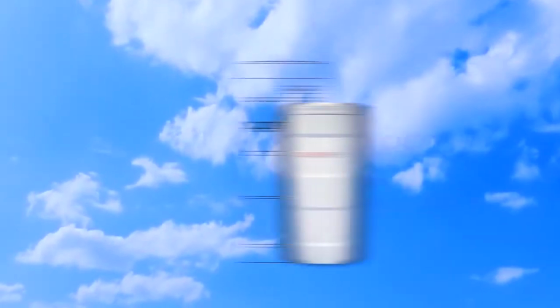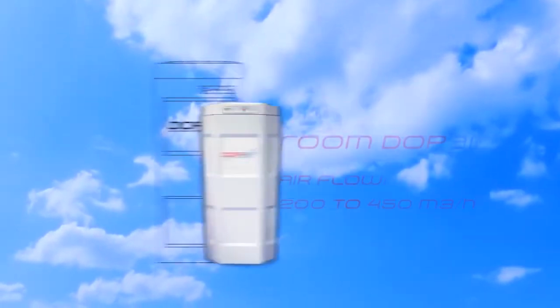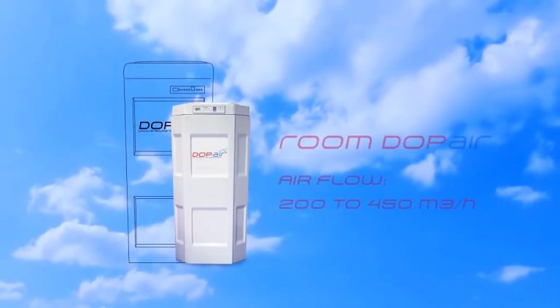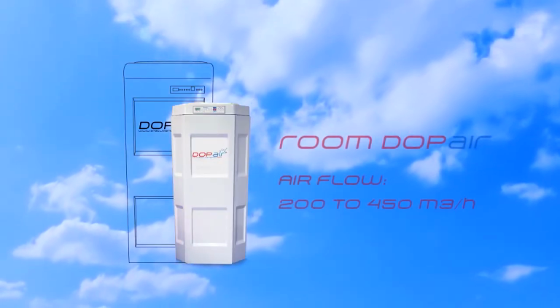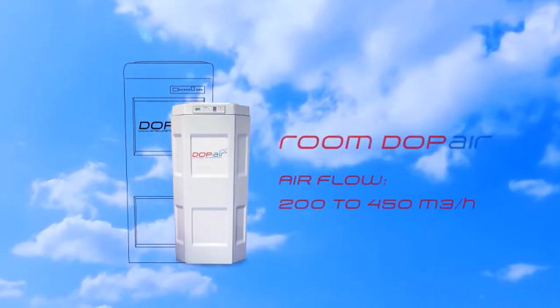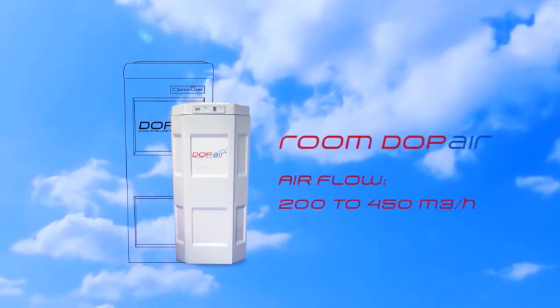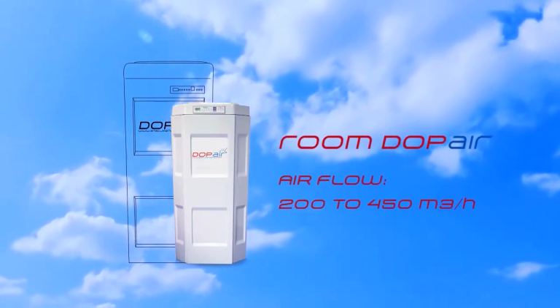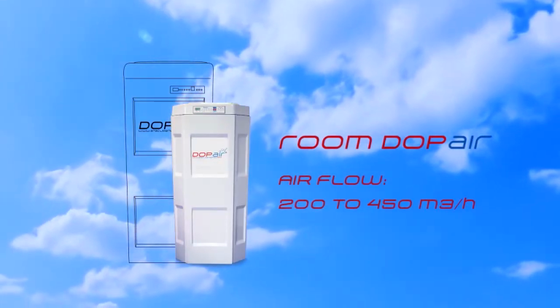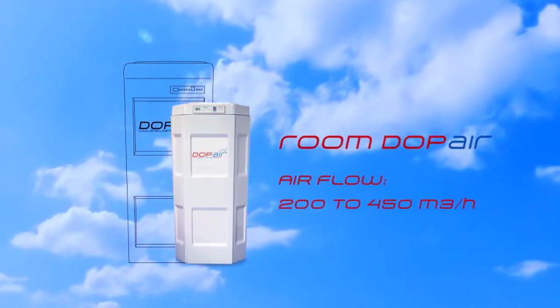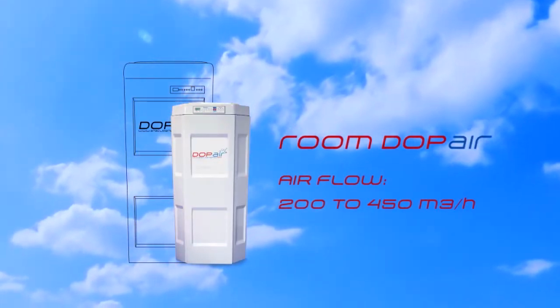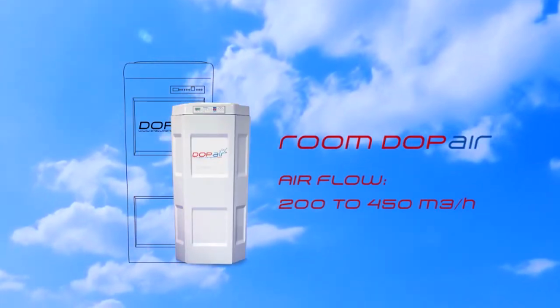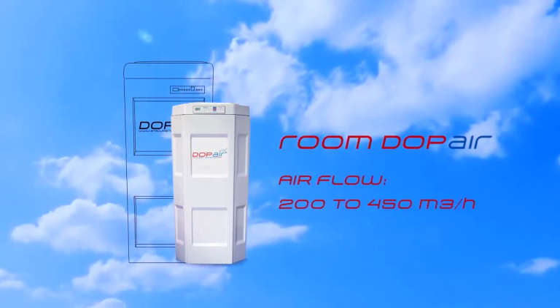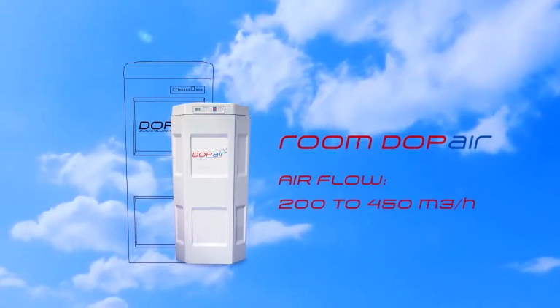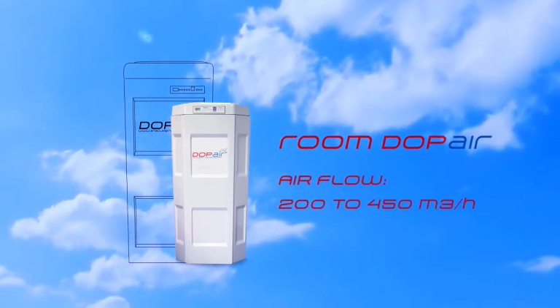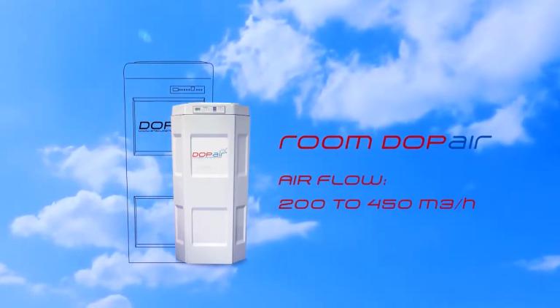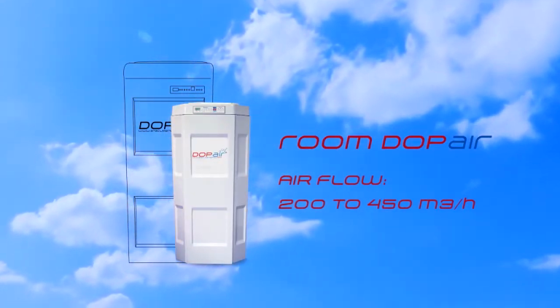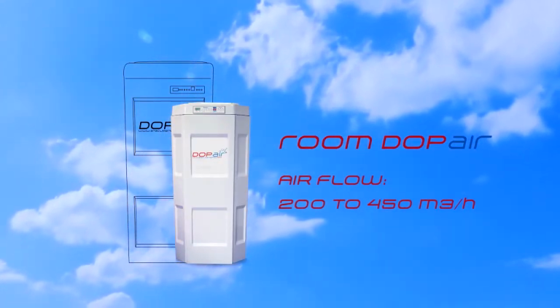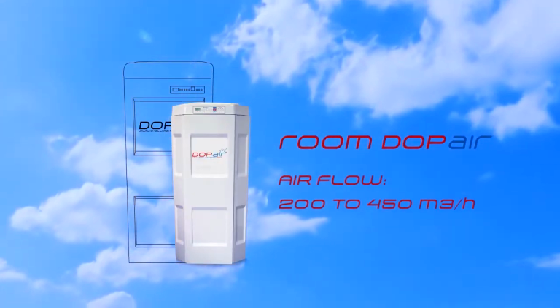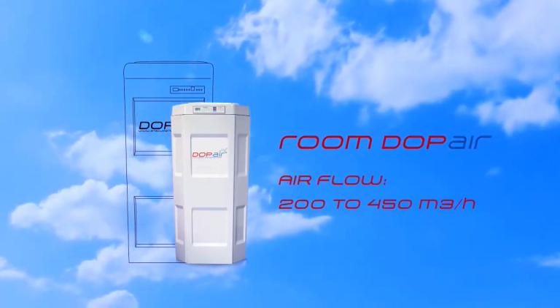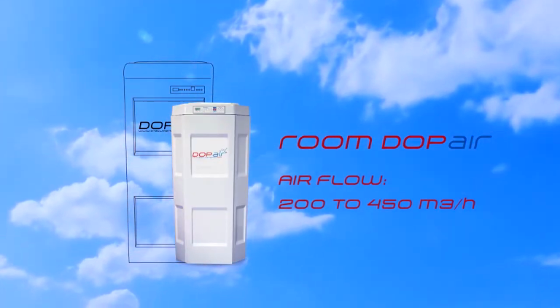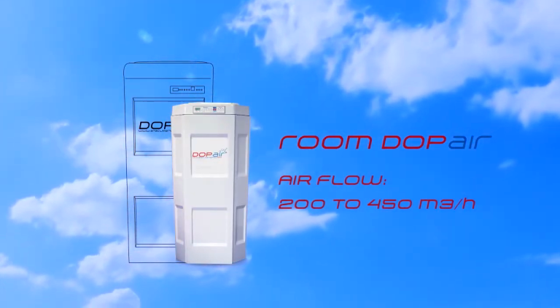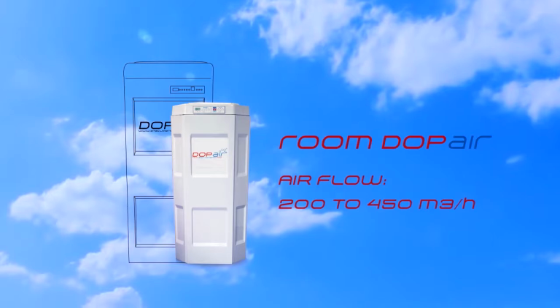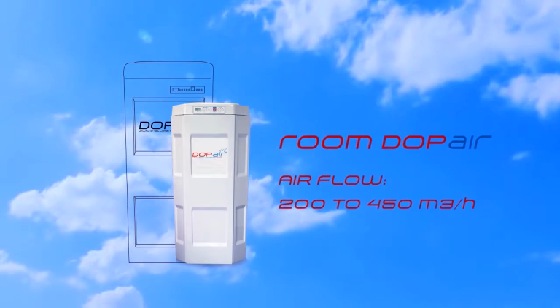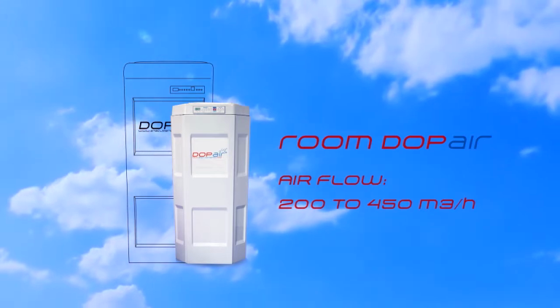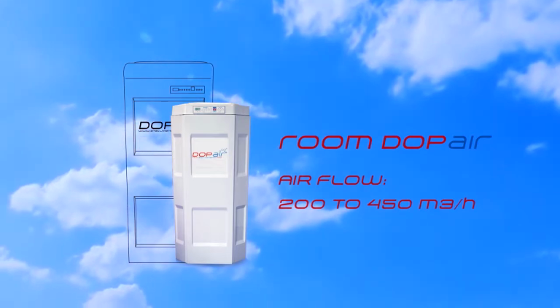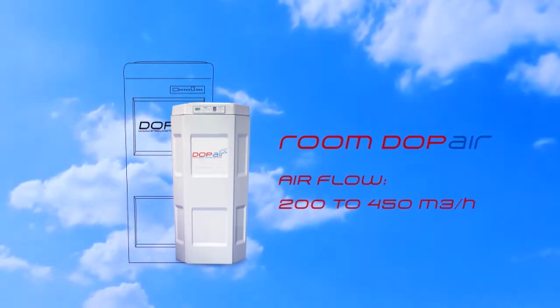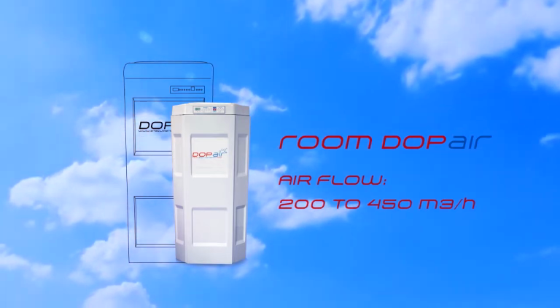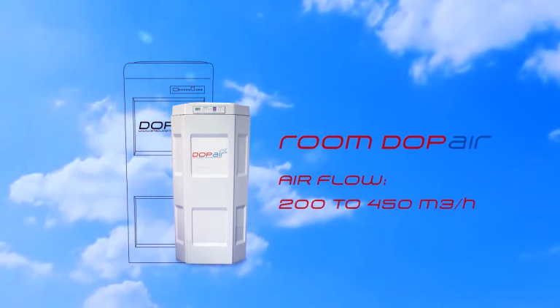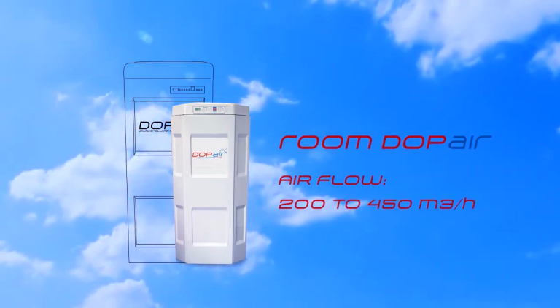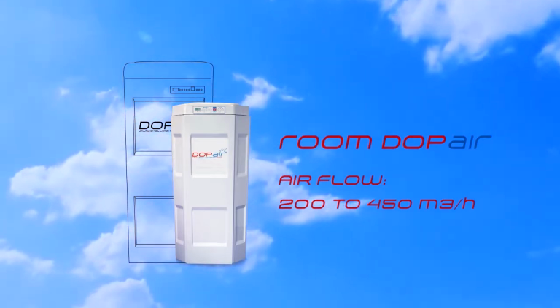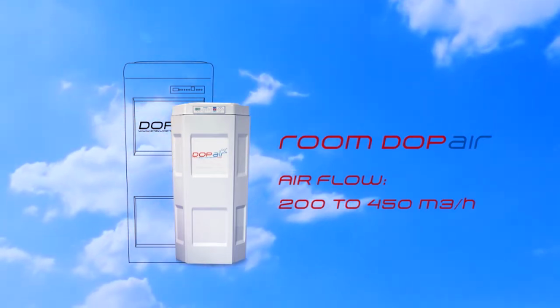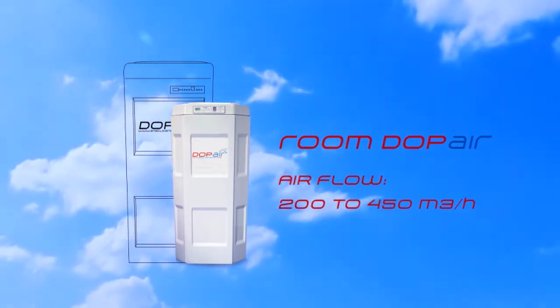Room Doppair enables to obtain the same results as Doppair in smaller areas.